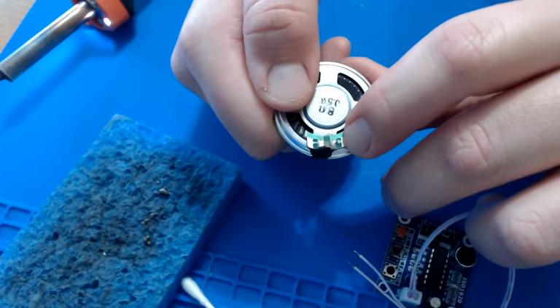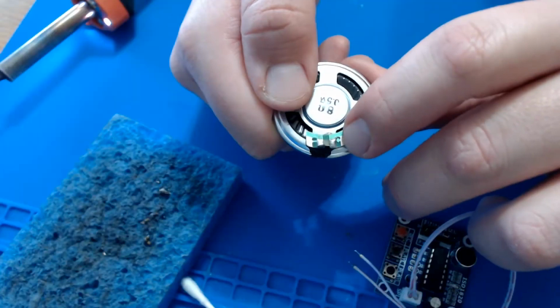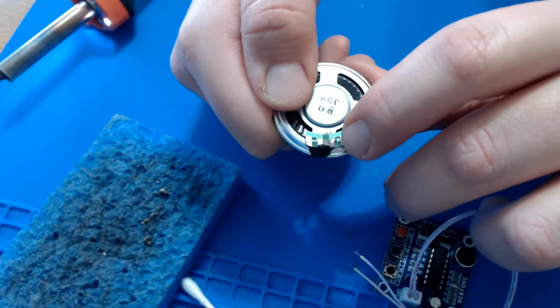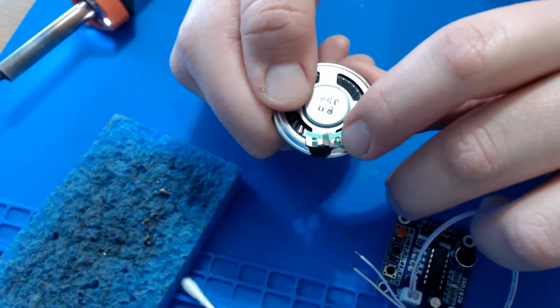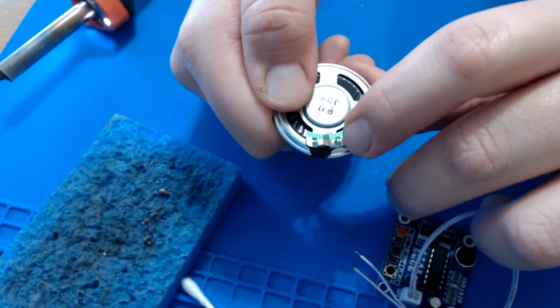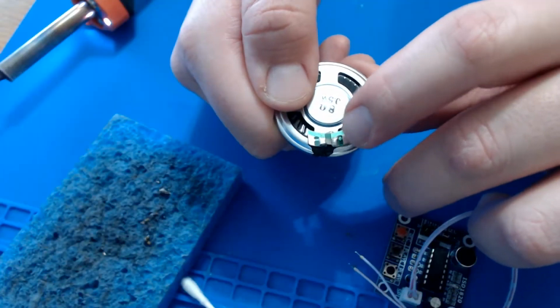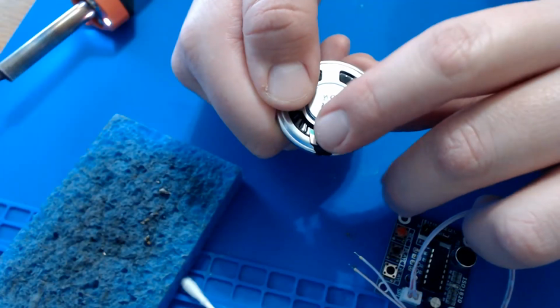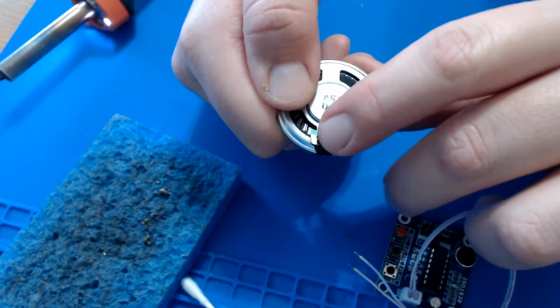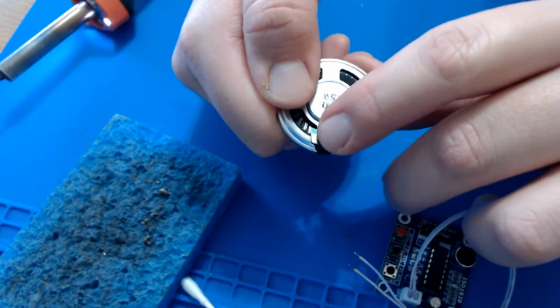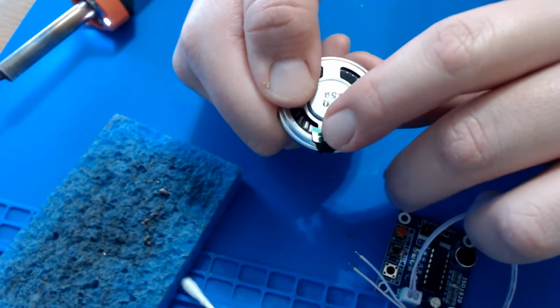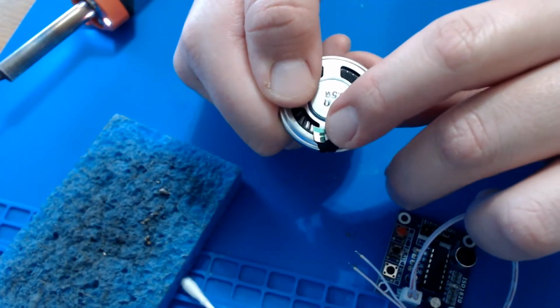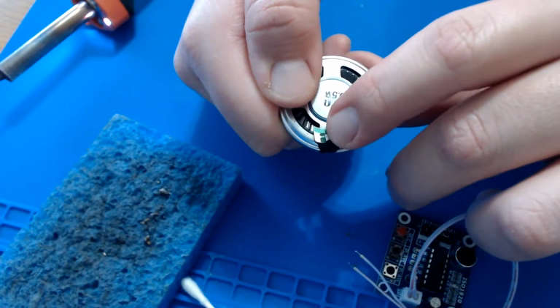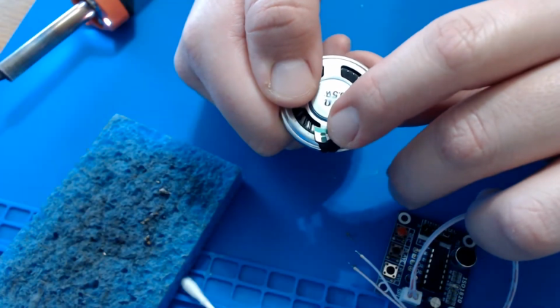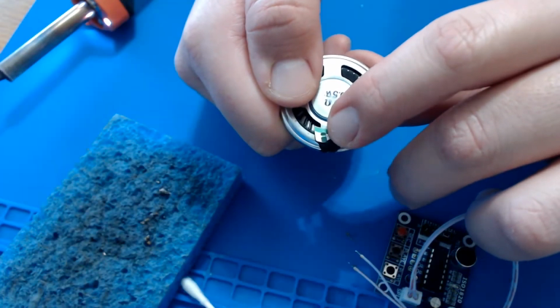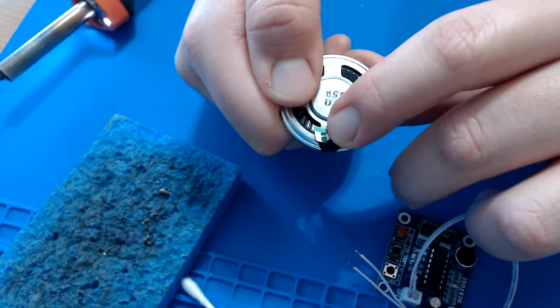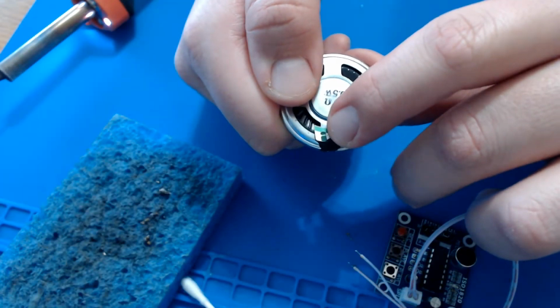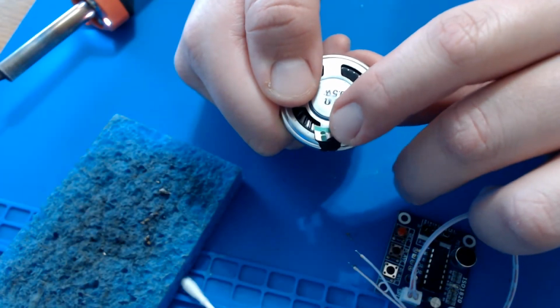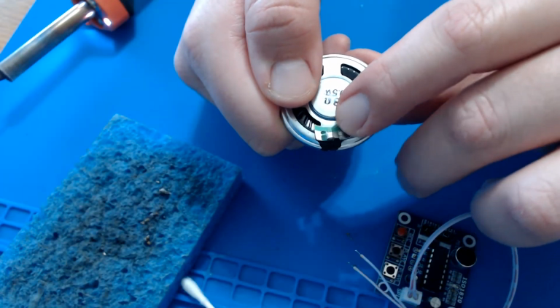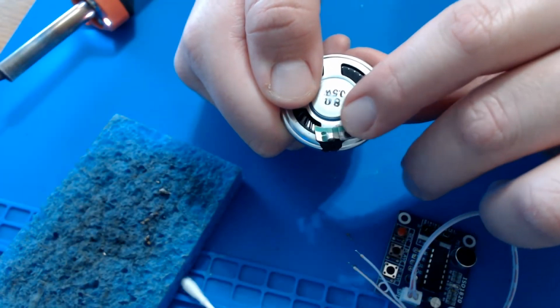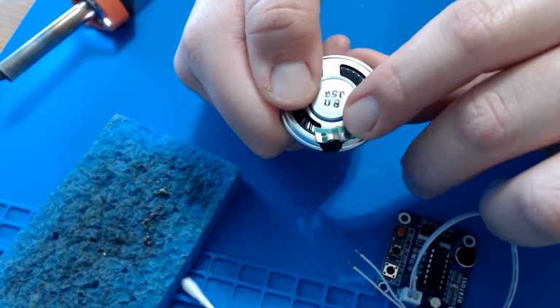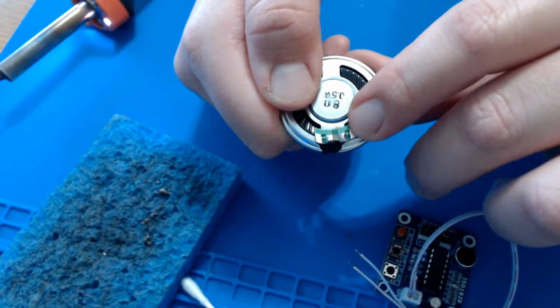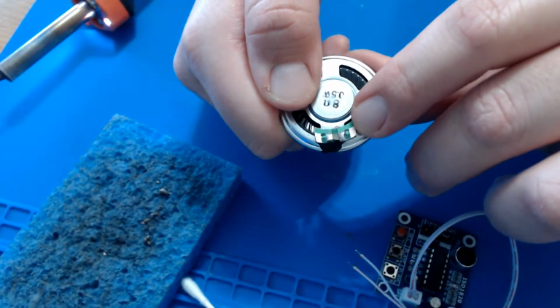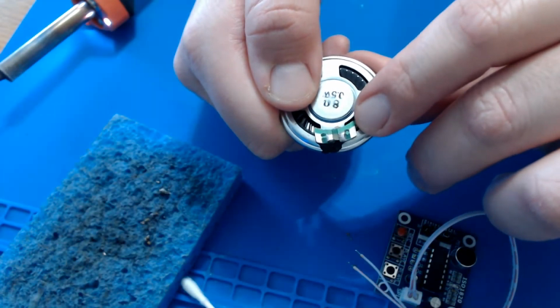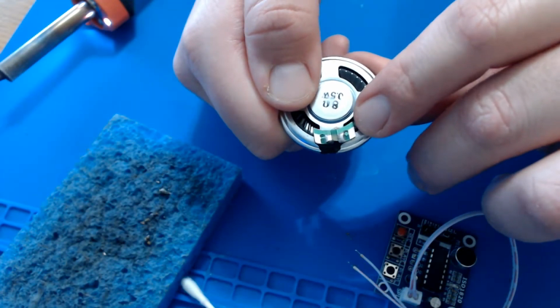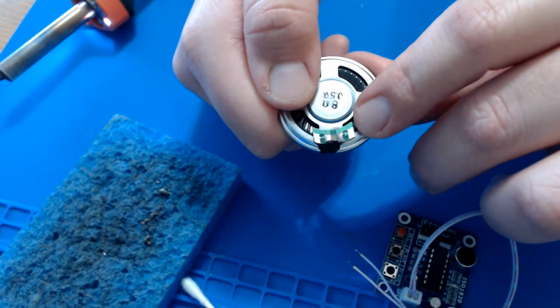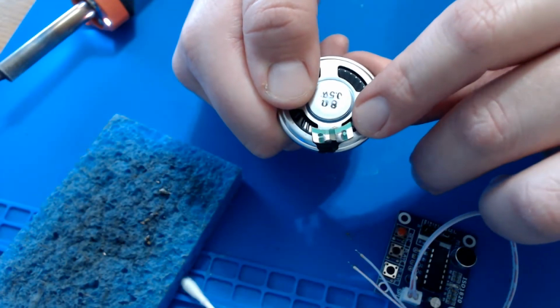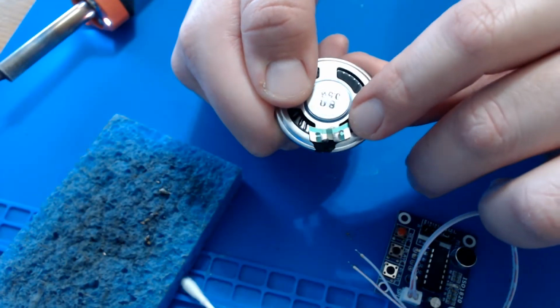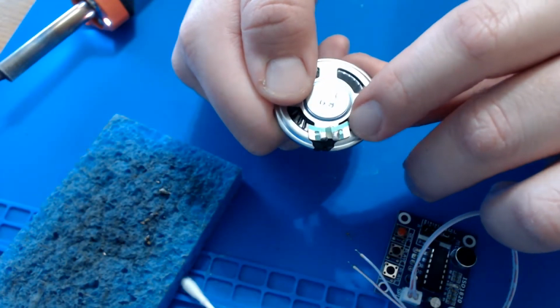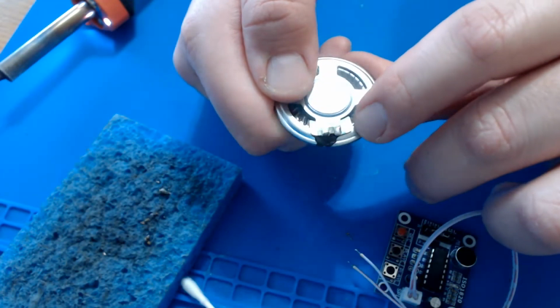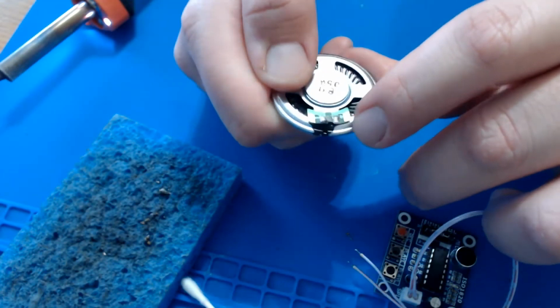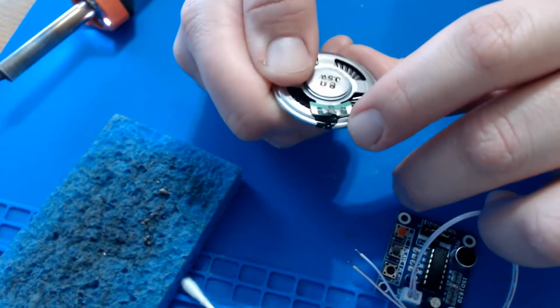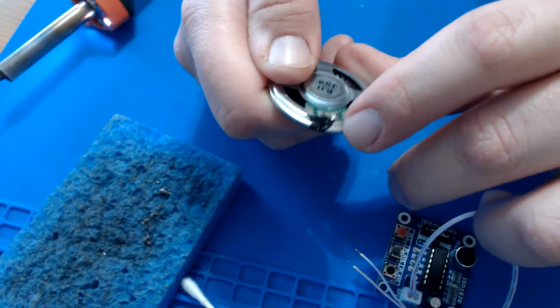Be sure to look for the positive and negative symbol on the back of your speaker so you know where to solder those wires.